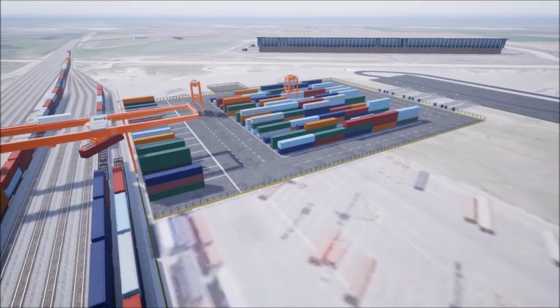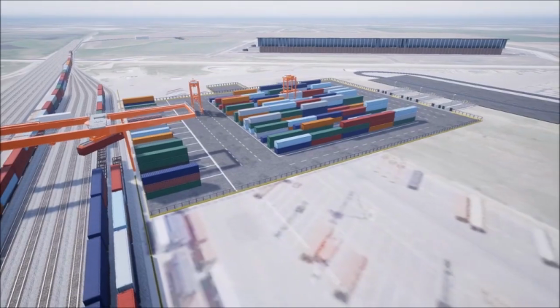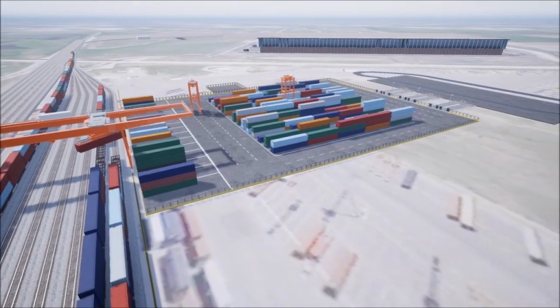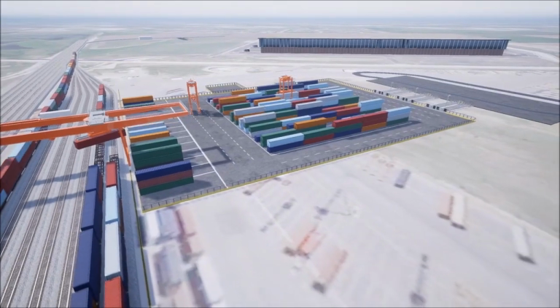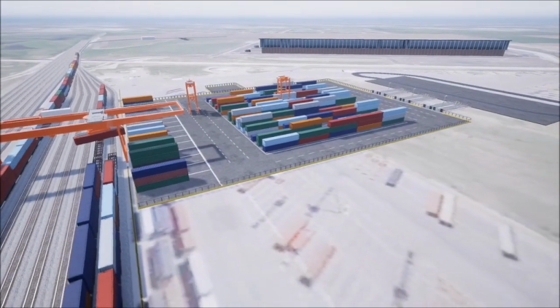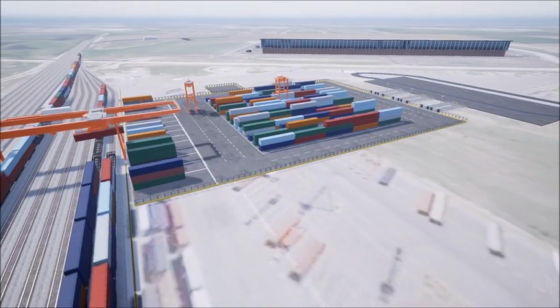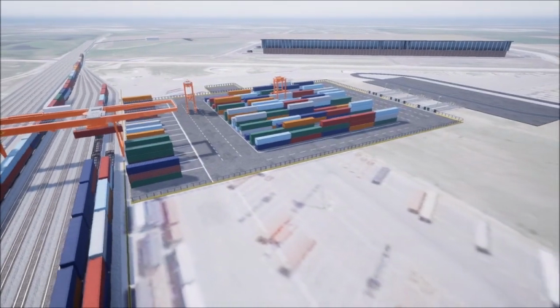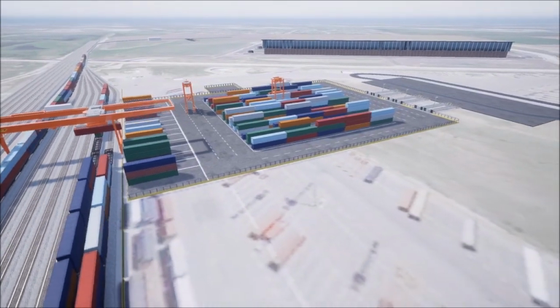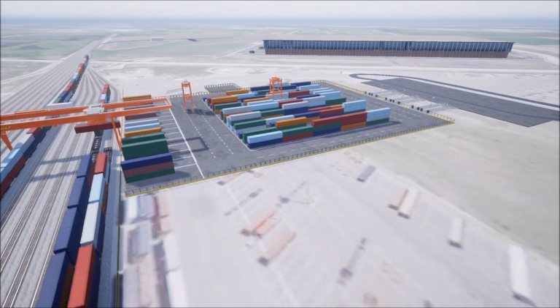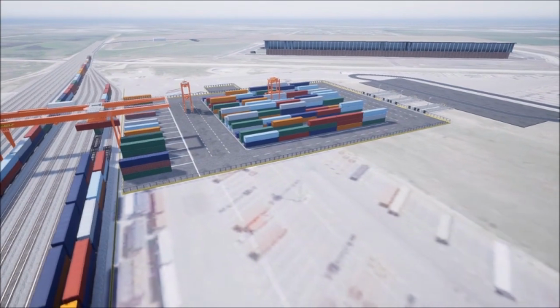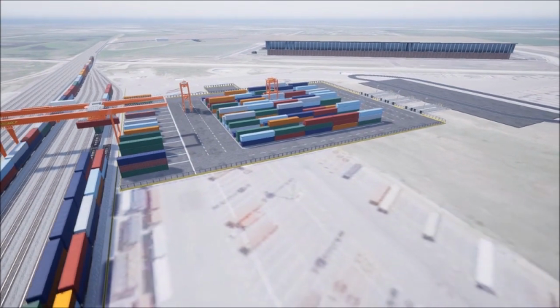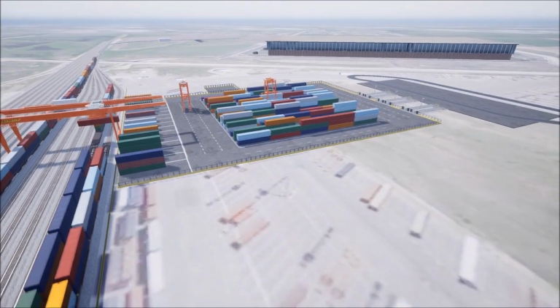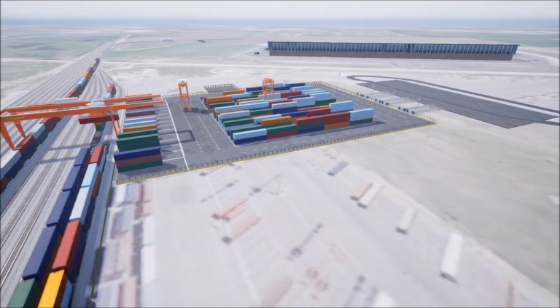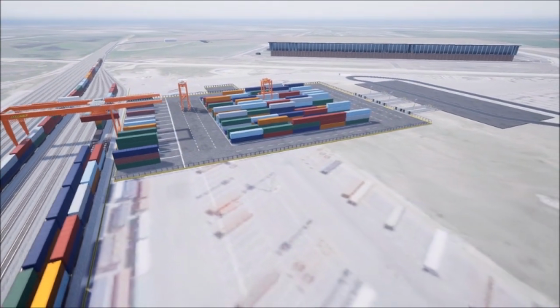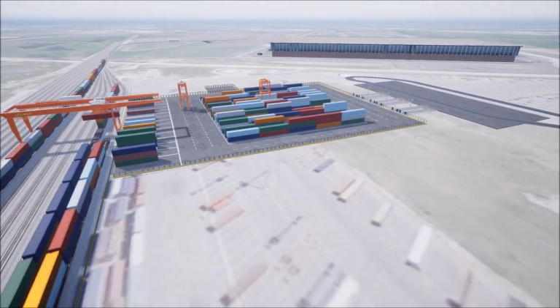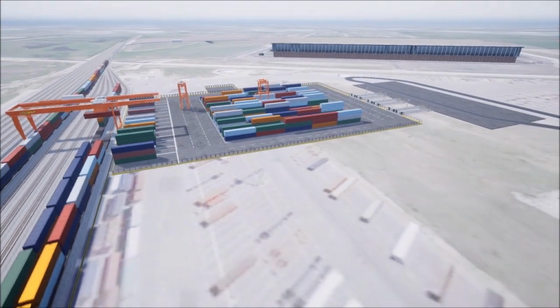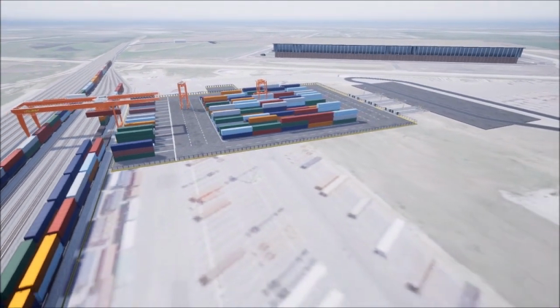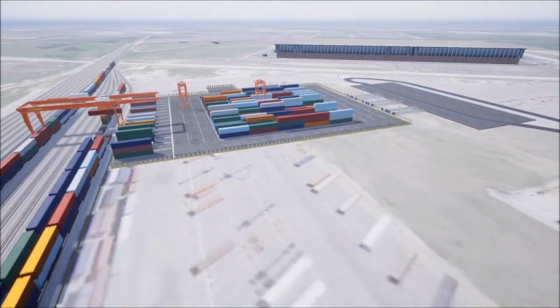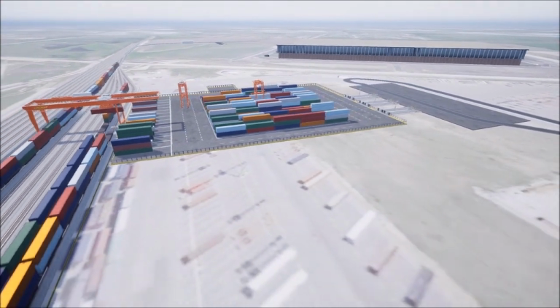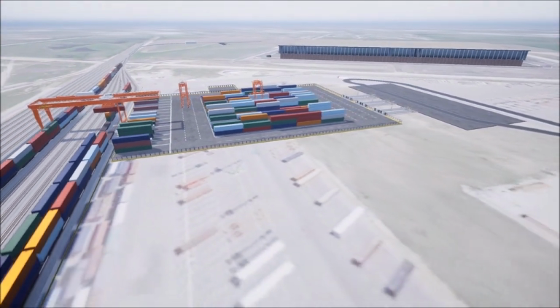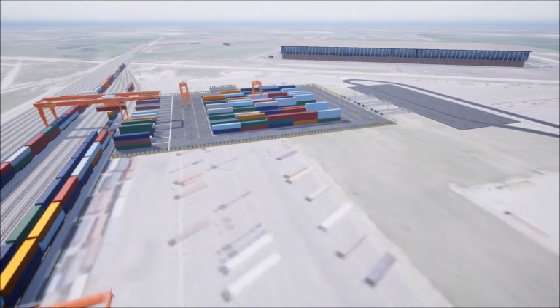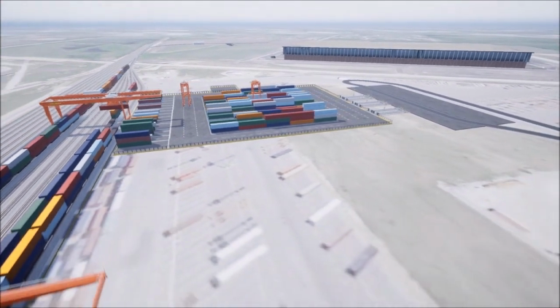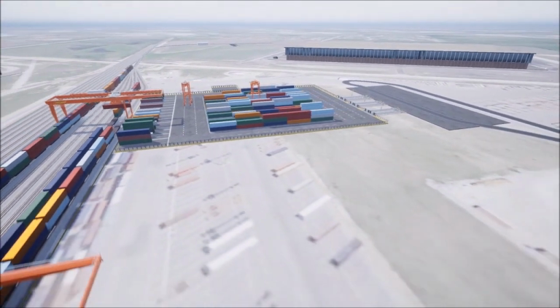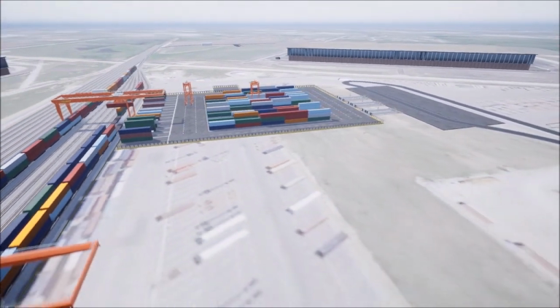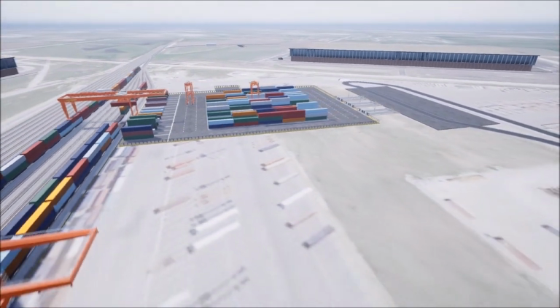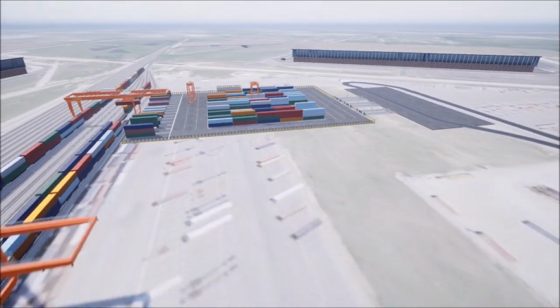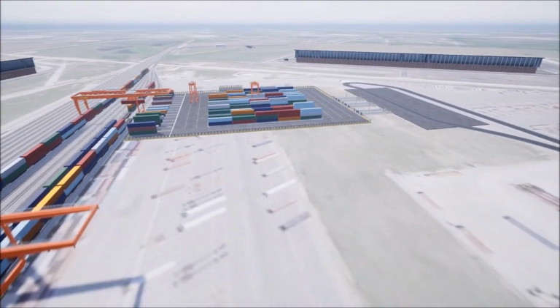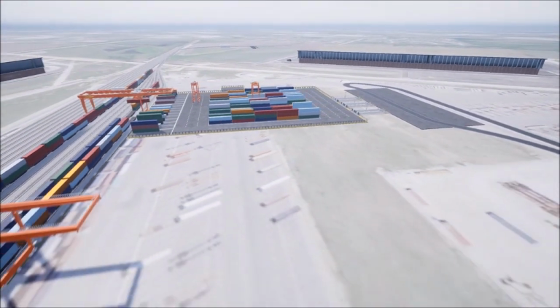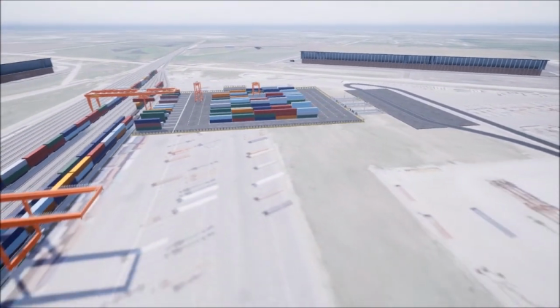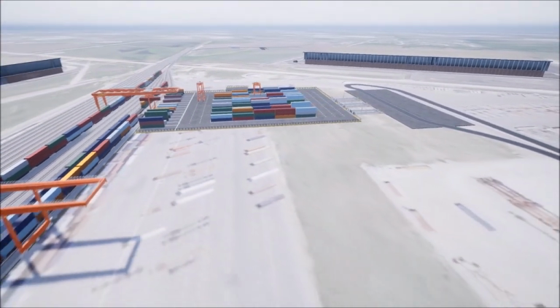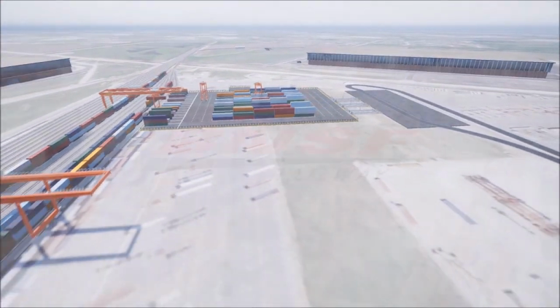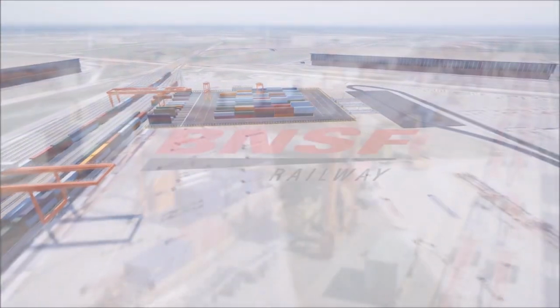This level of automation holds the promise to be a safer, more efficient way to keep your freight moving.